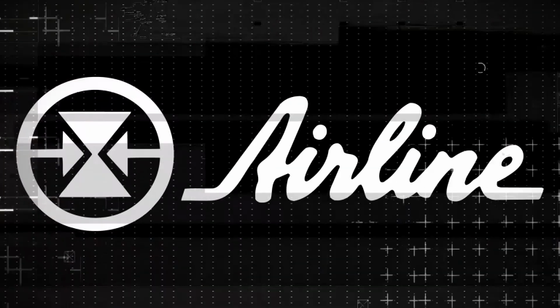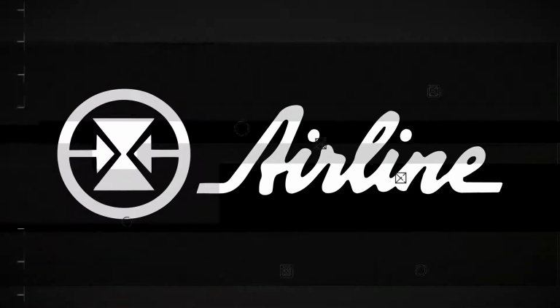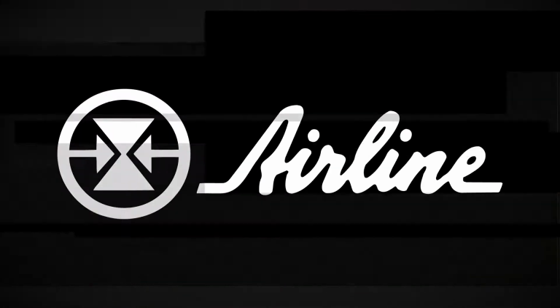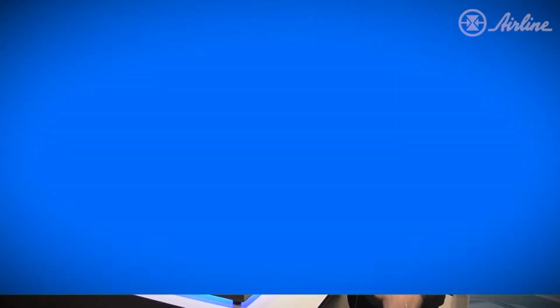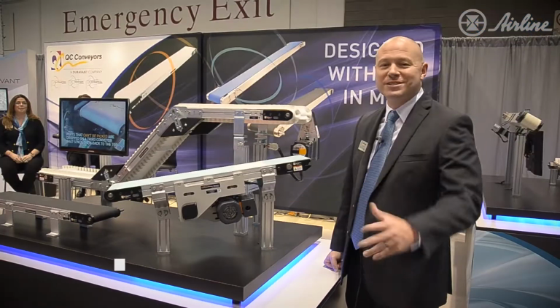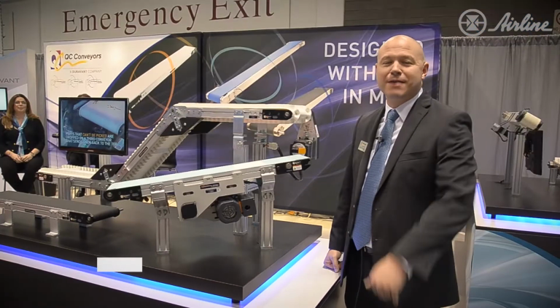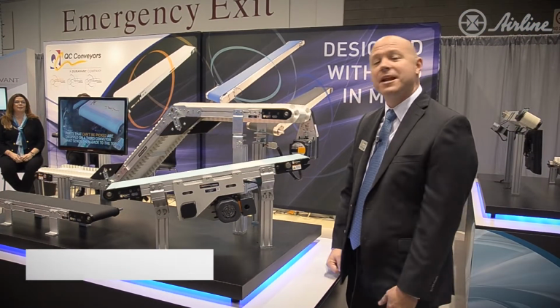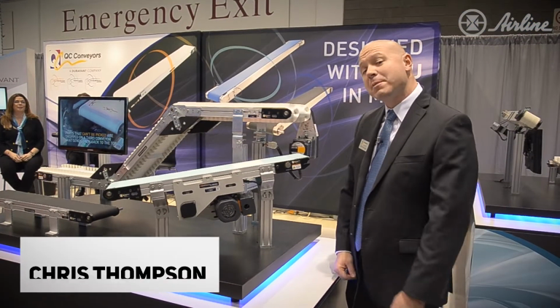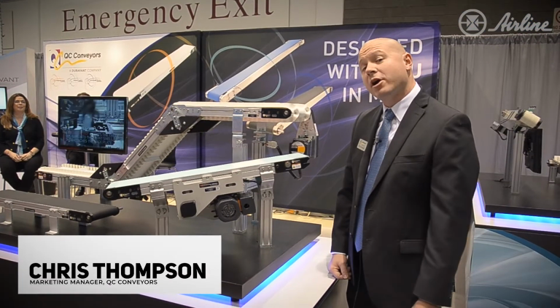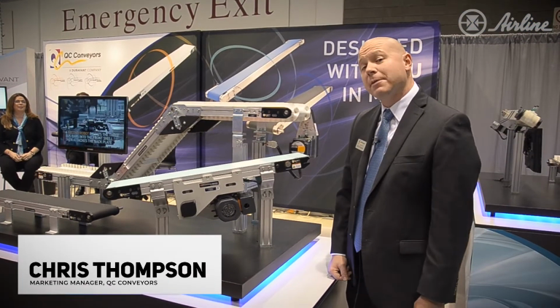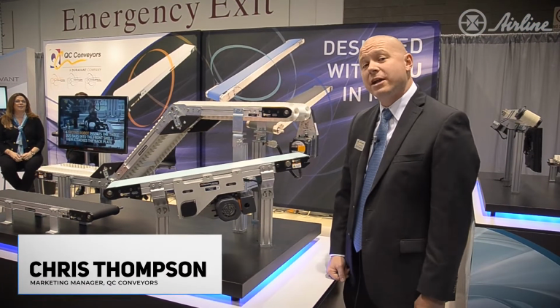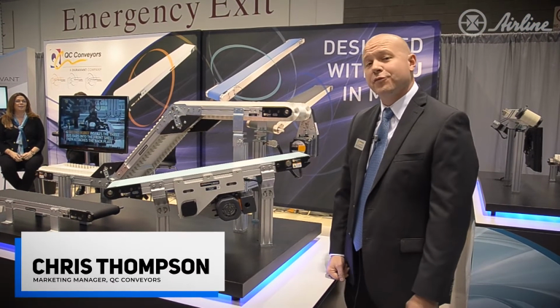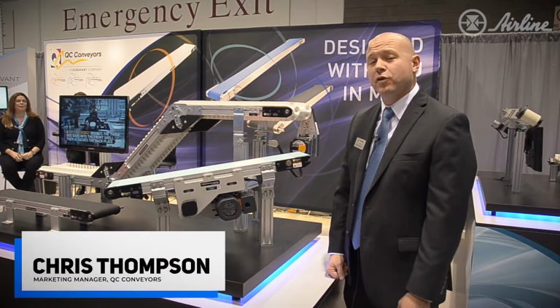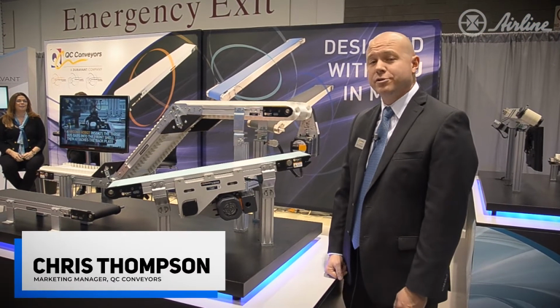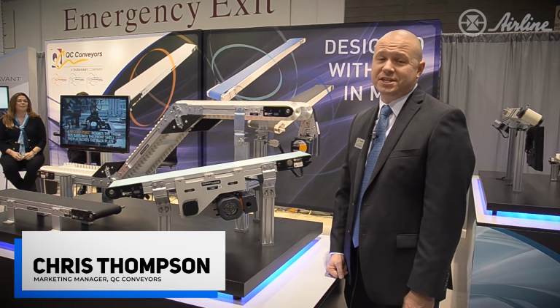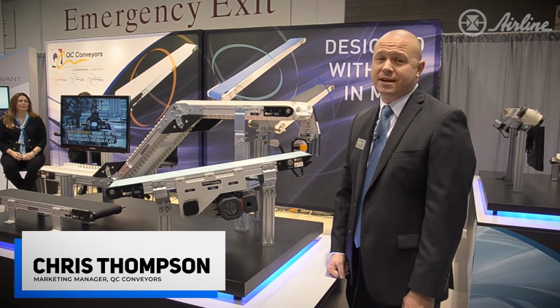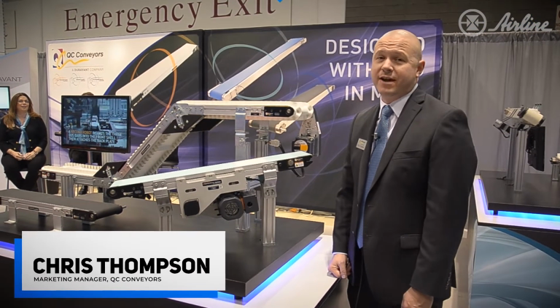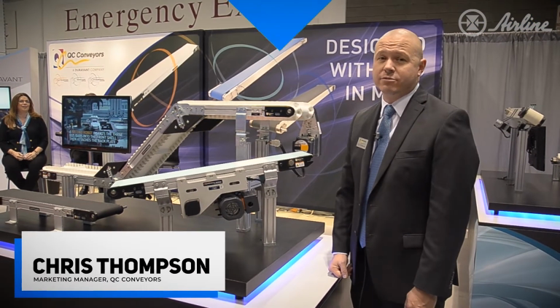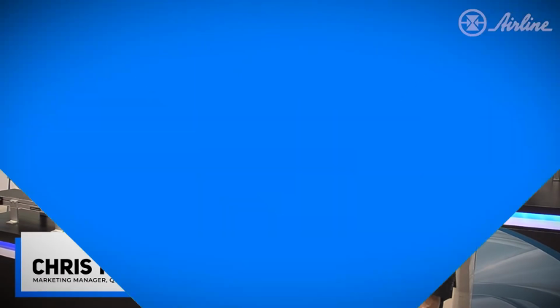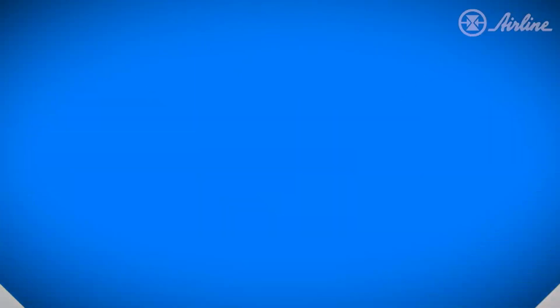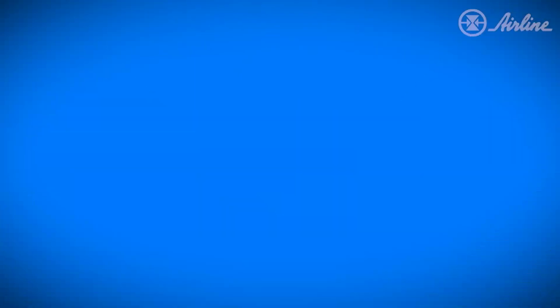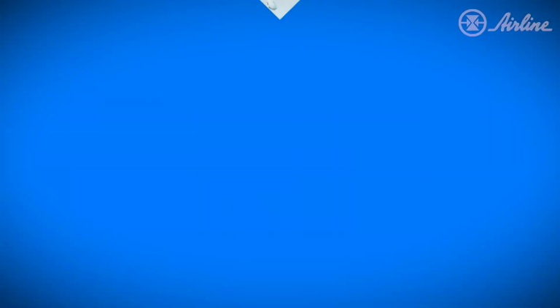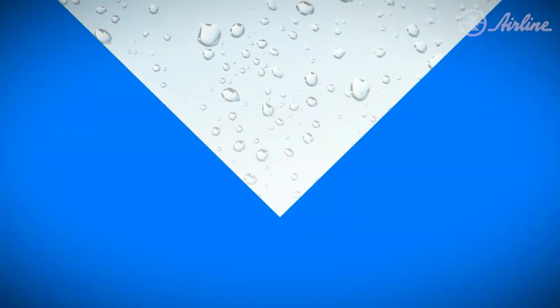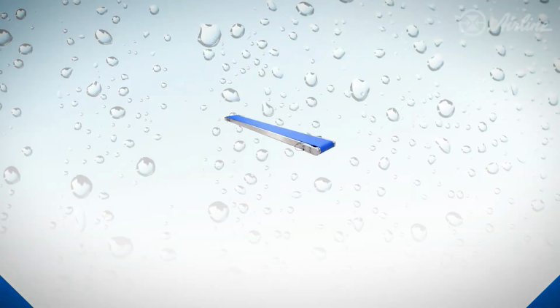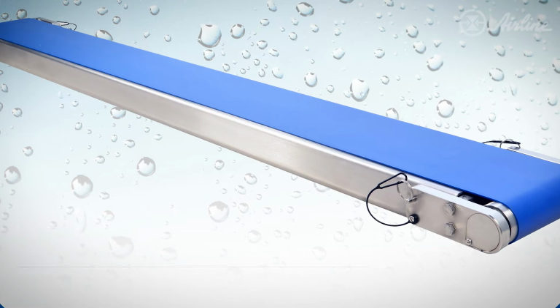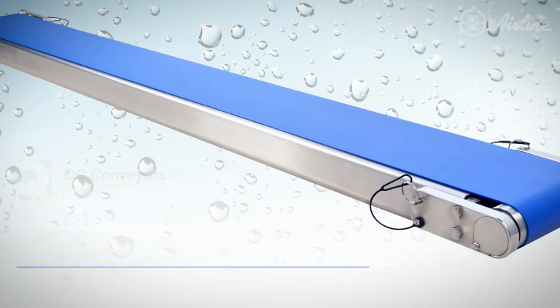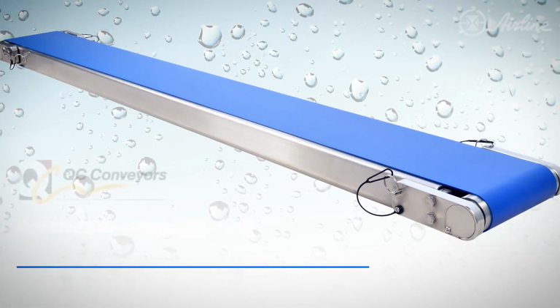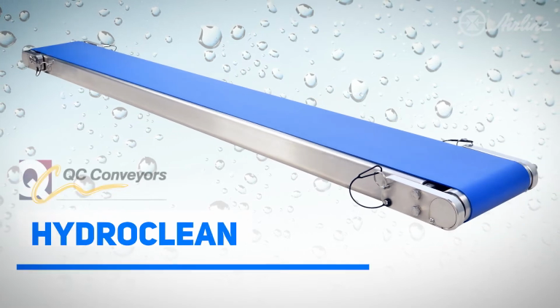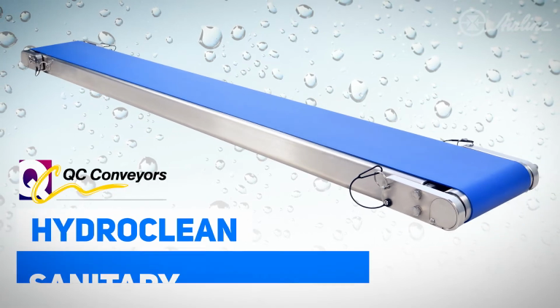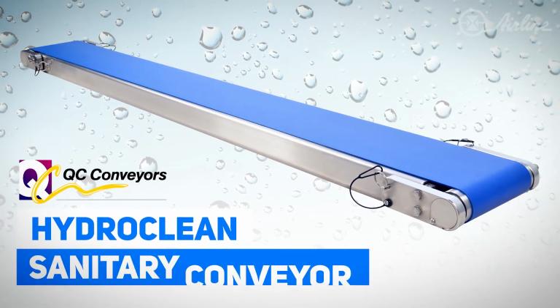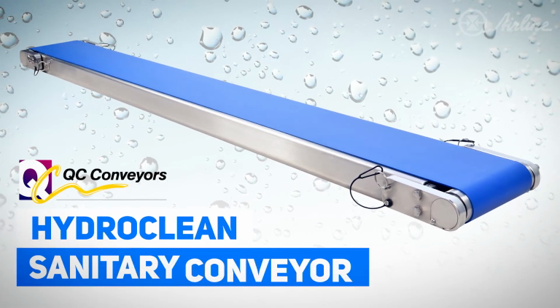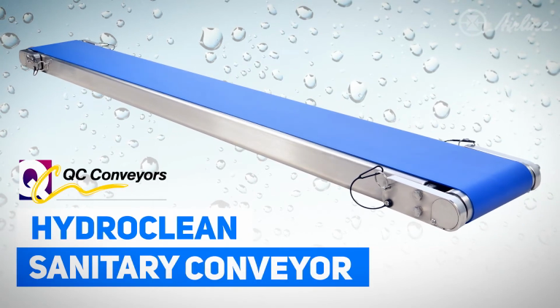Hi, I'm Chris Thompson. I'm the marketing manager for QC Conveyors. This is our HydroClean sanitary conveyor.